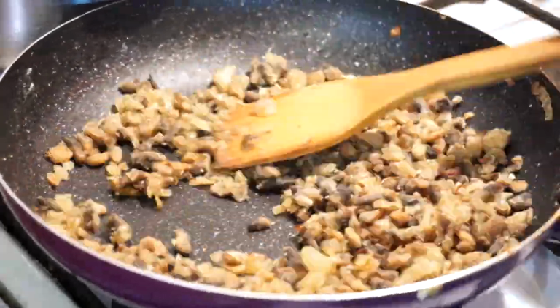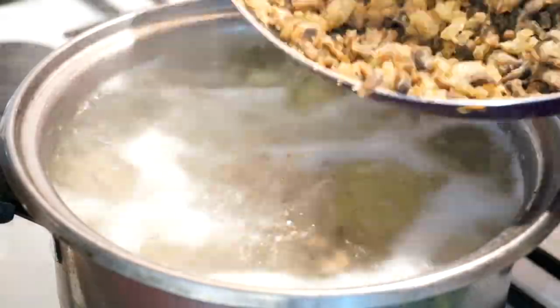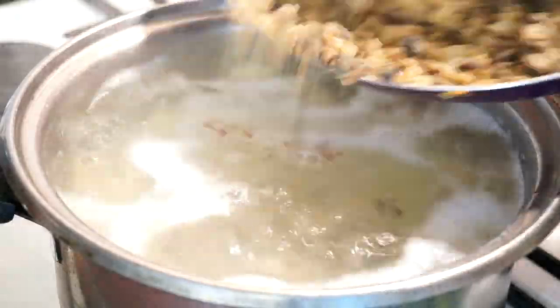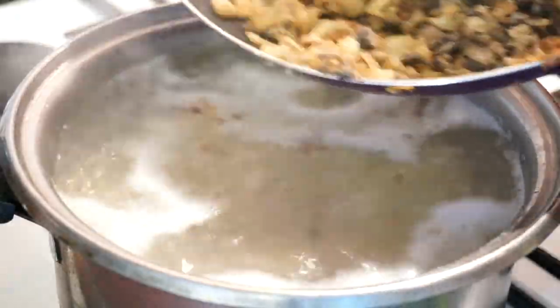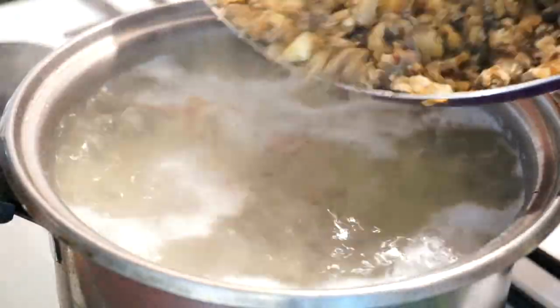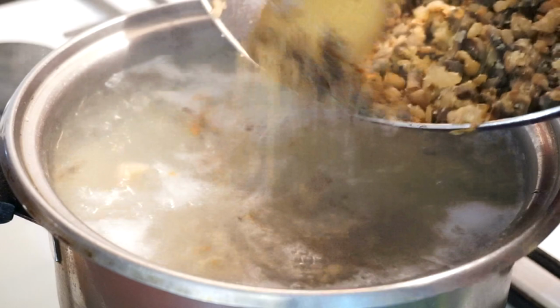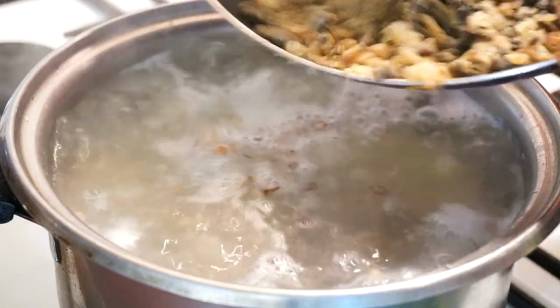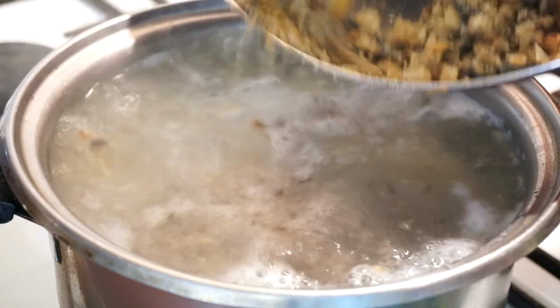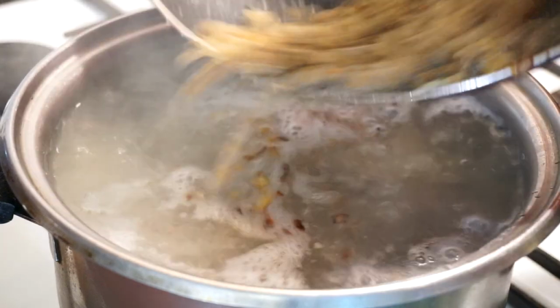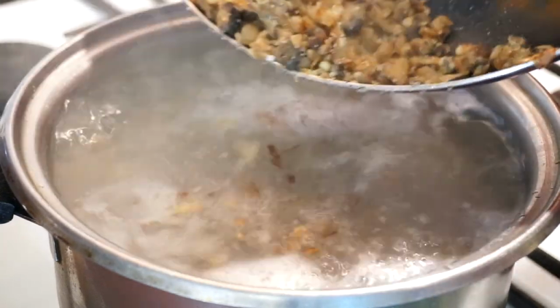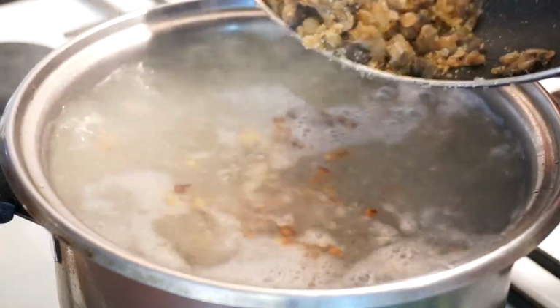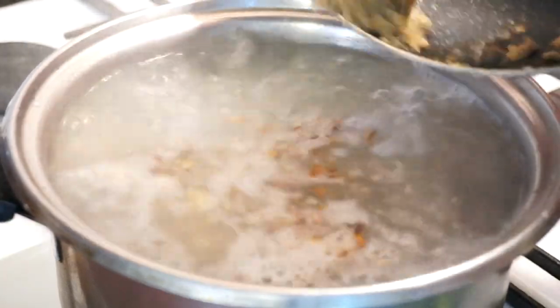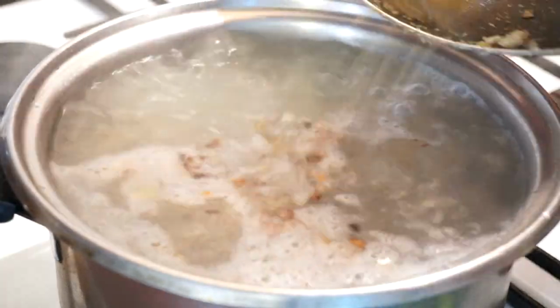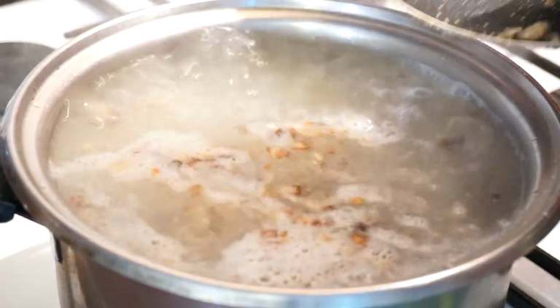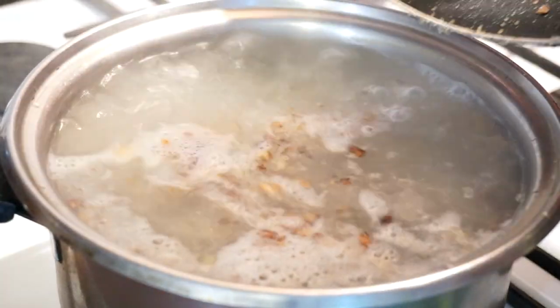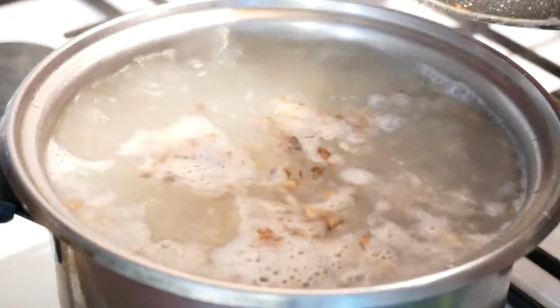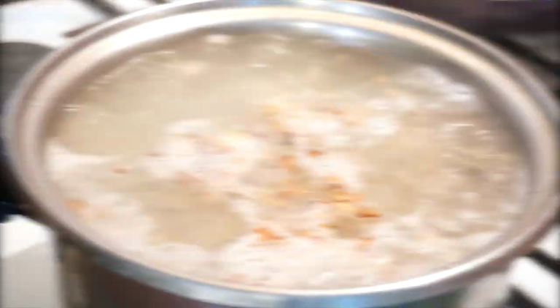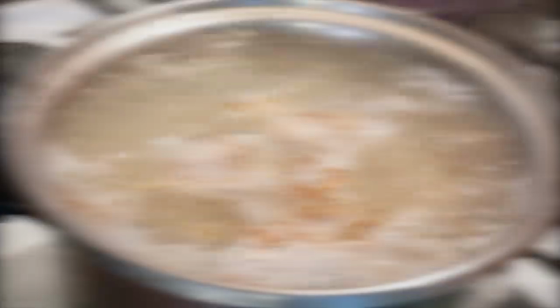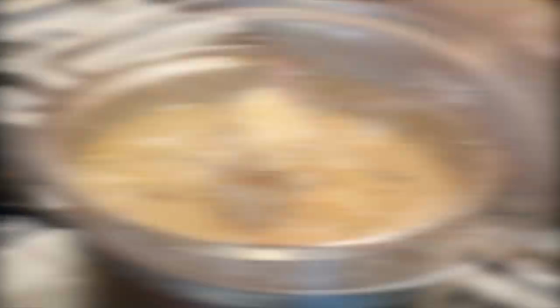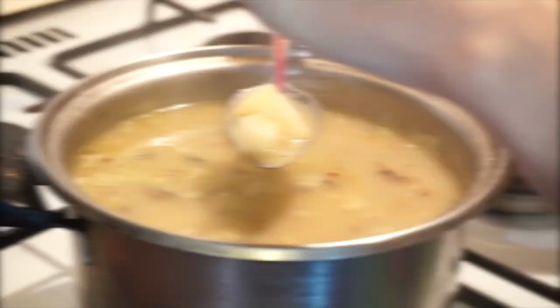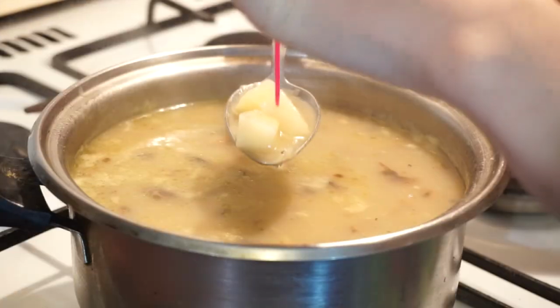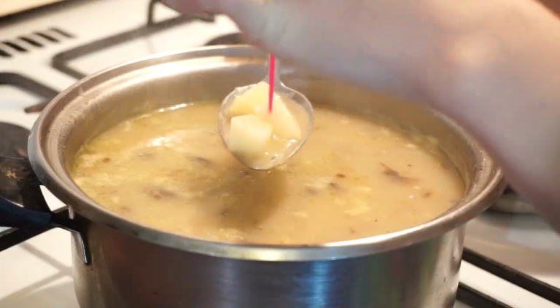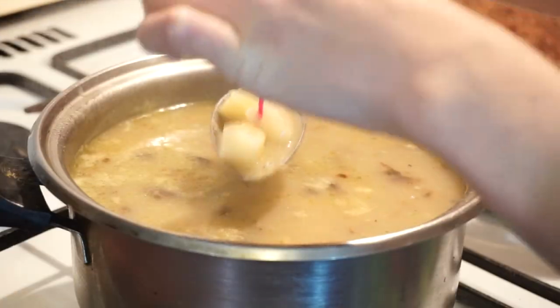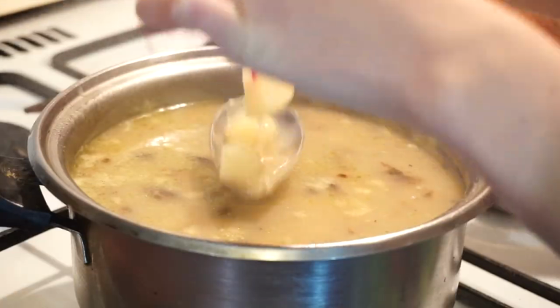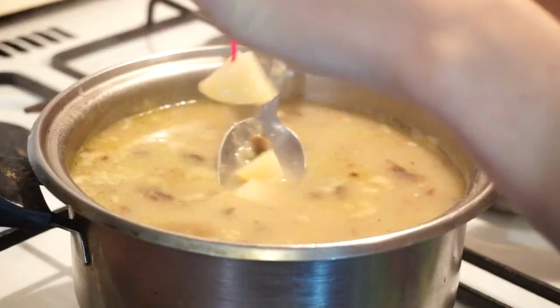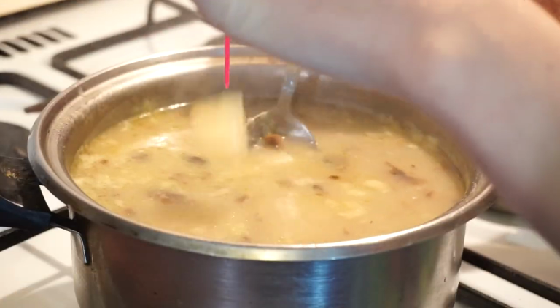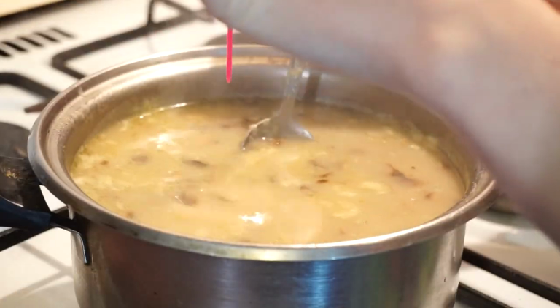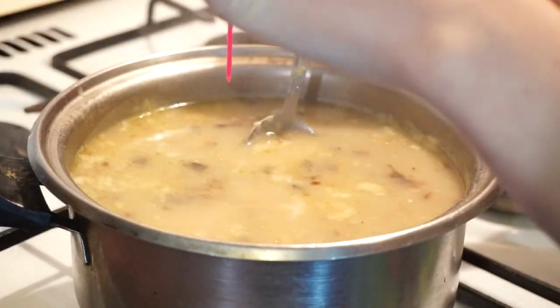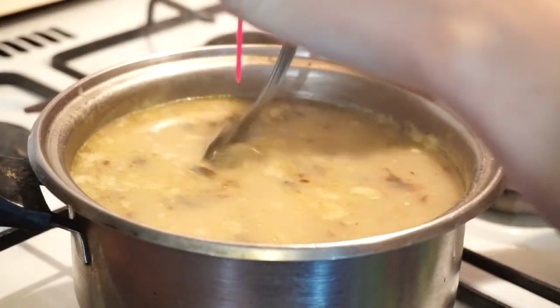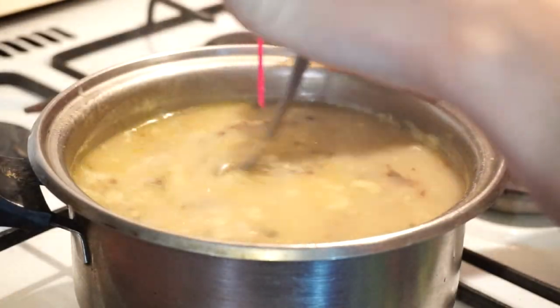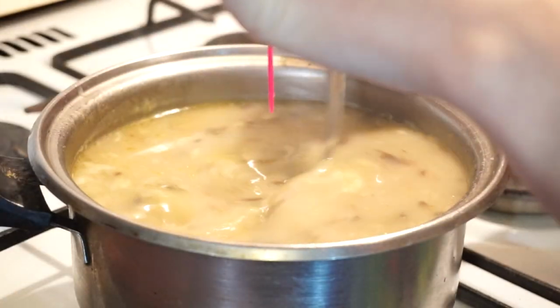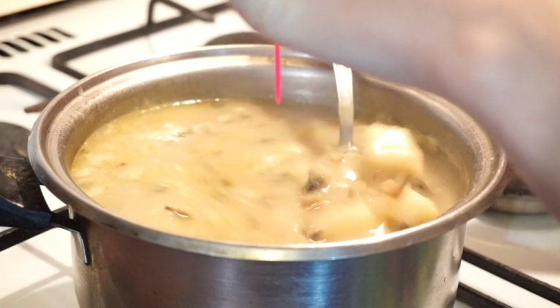When the mushrooms are ready, move them into the saucepan. Cook it until the potato gets soft.